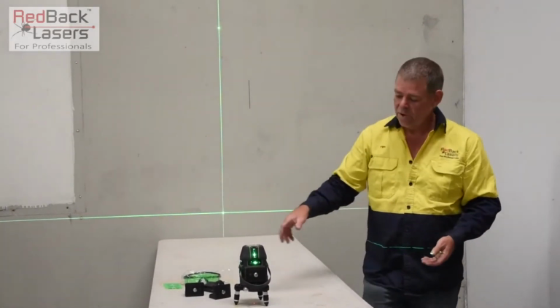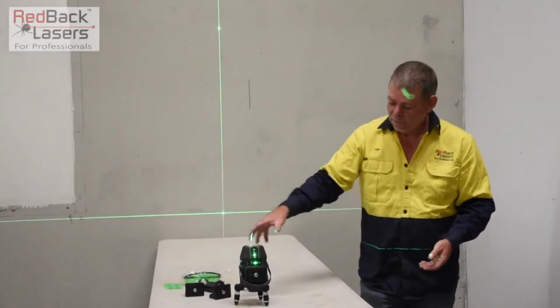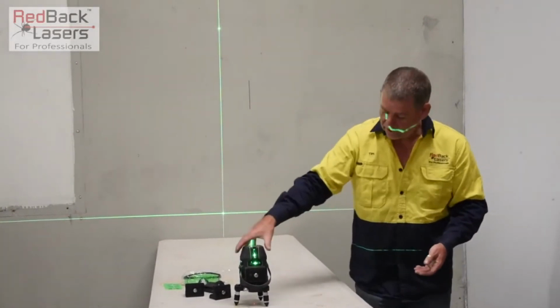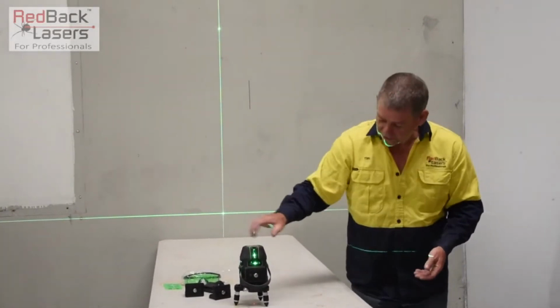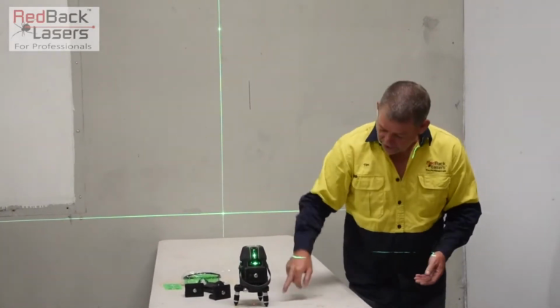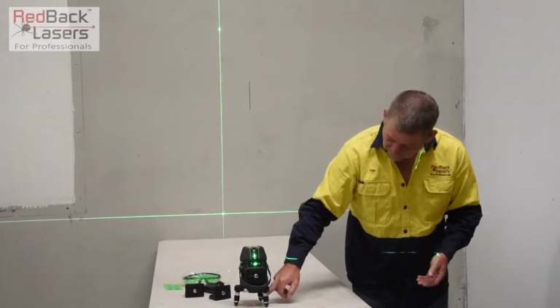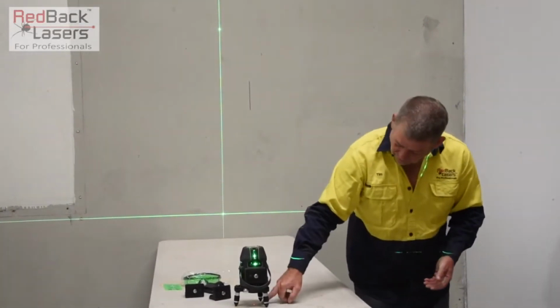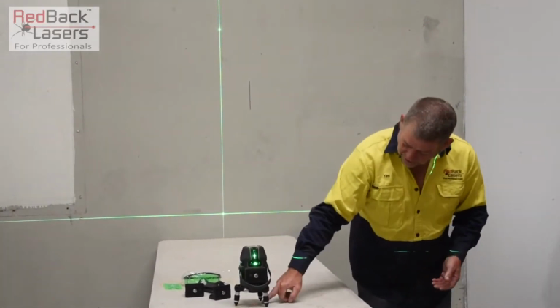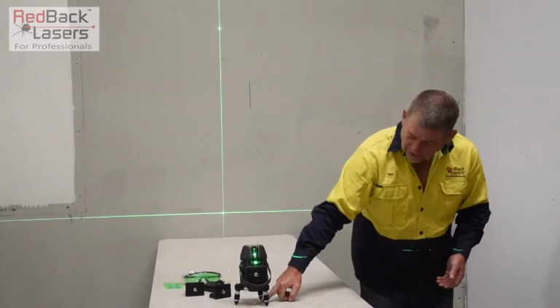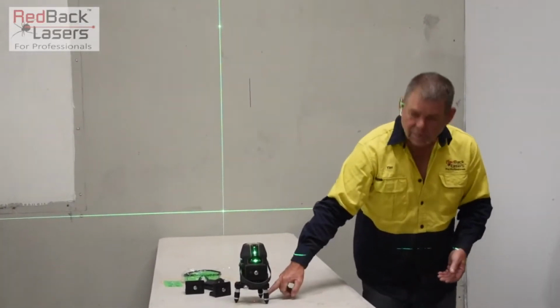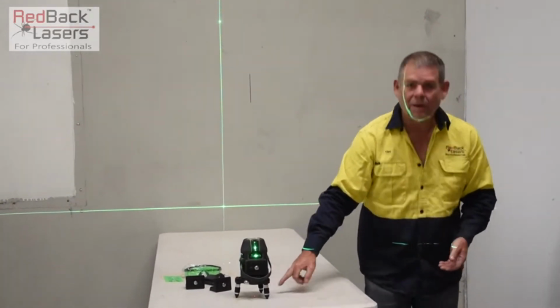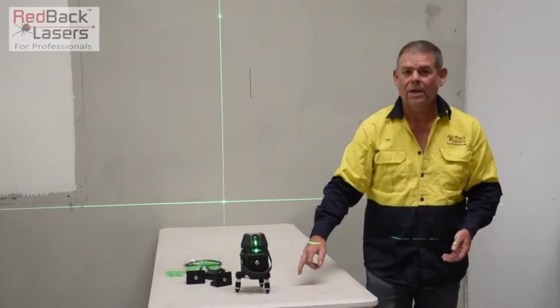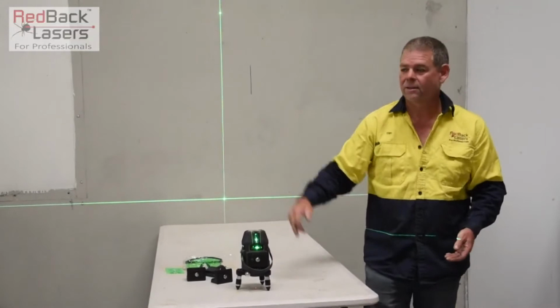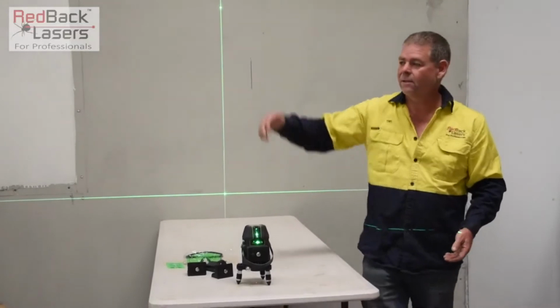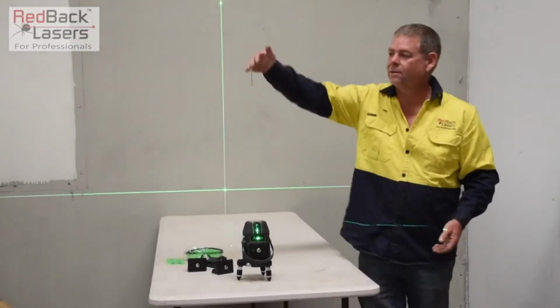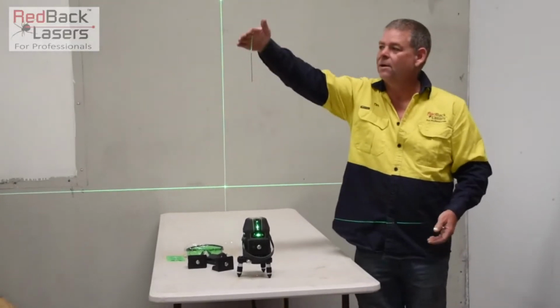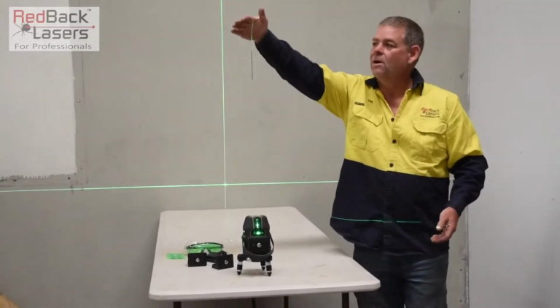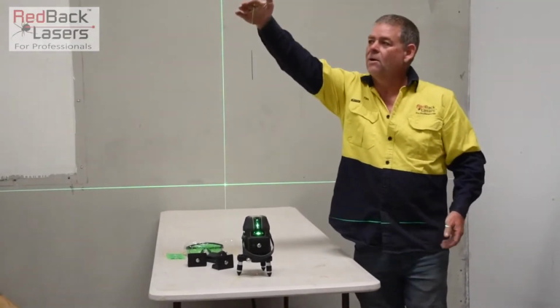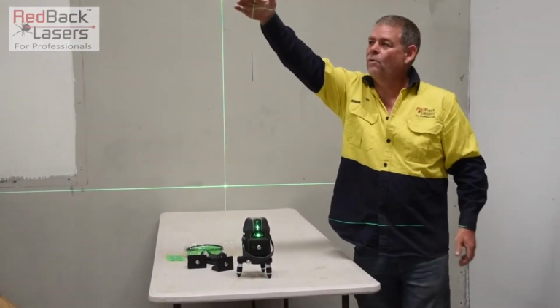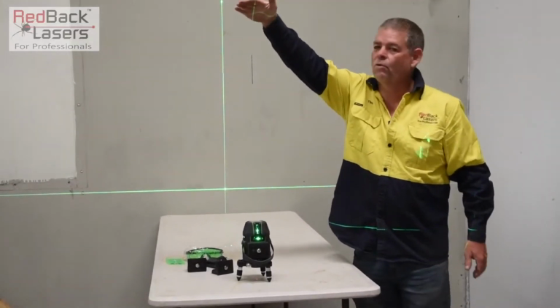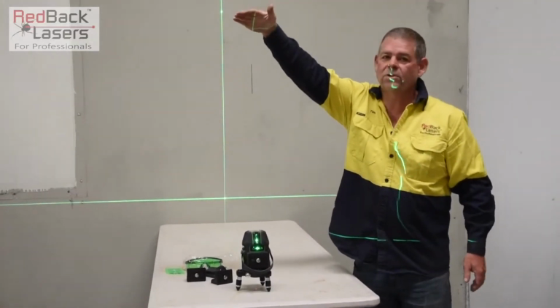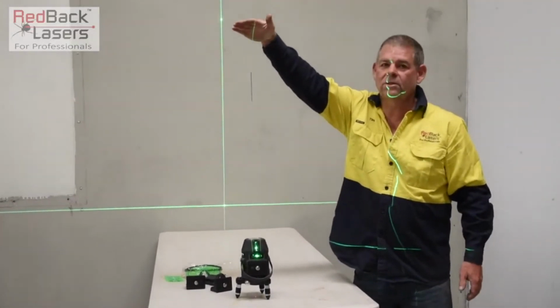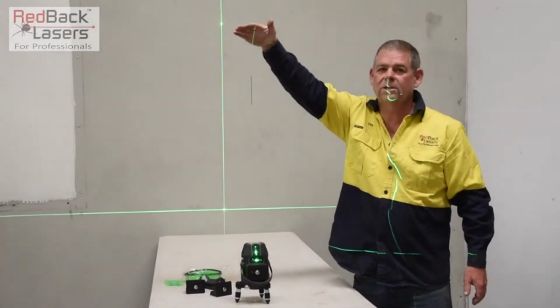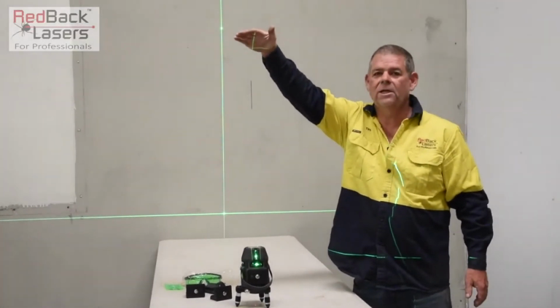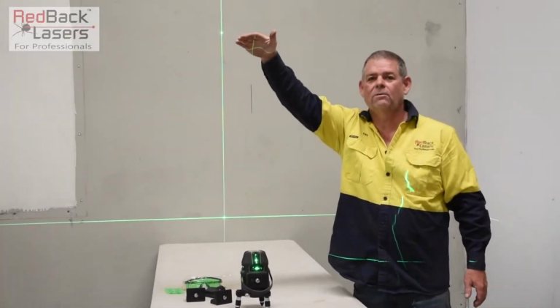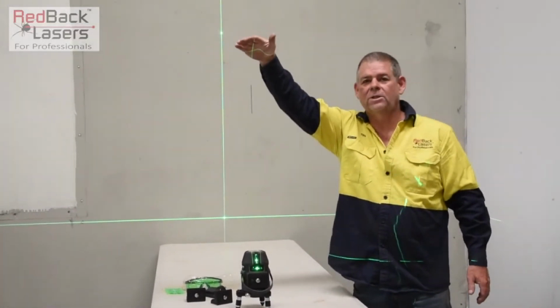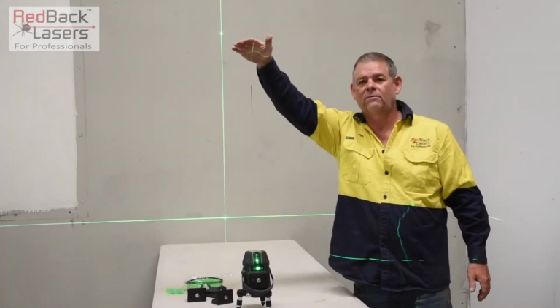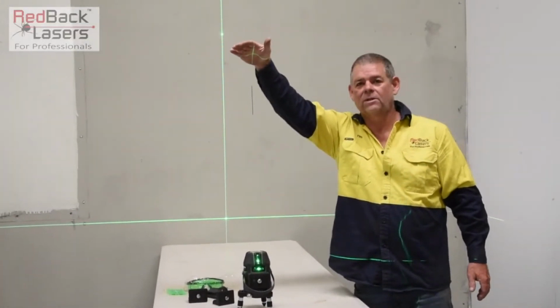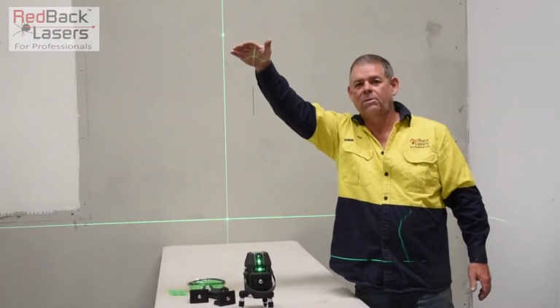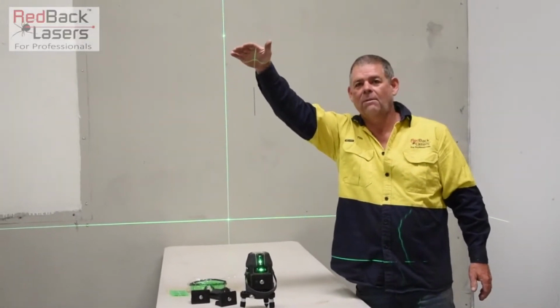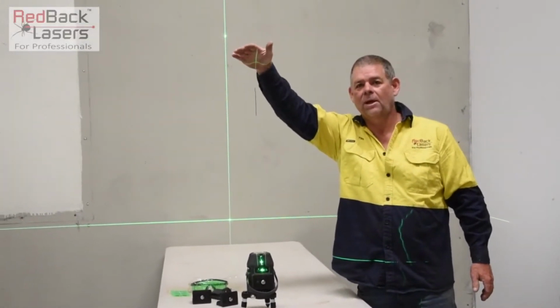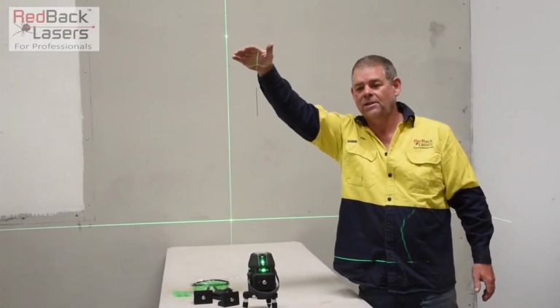We also have the red laser plummet underneath, with a full cross on the ceiling, which gives us a plumb laser.